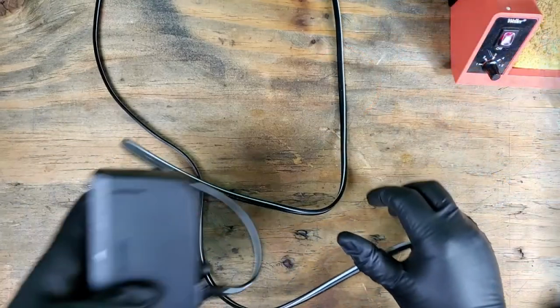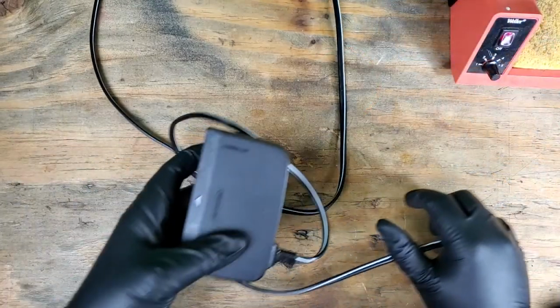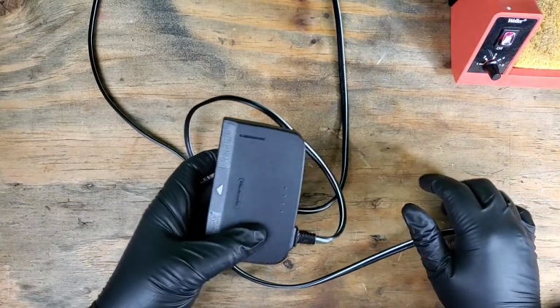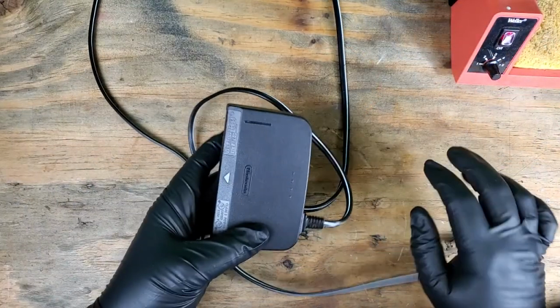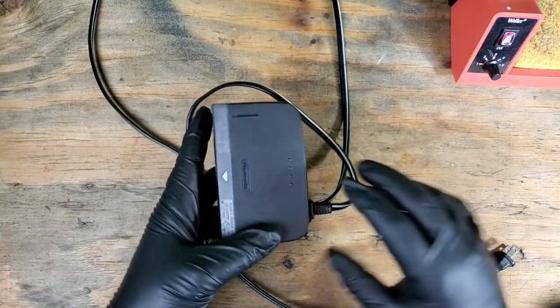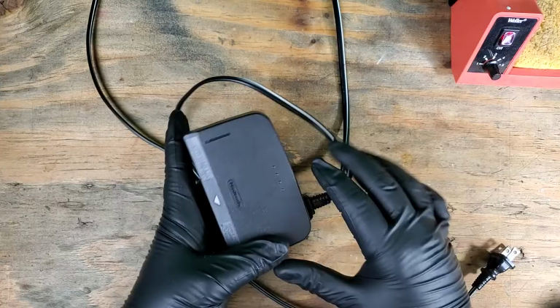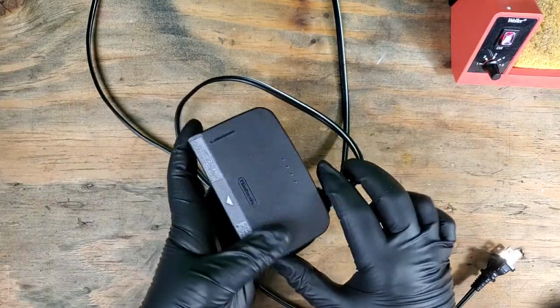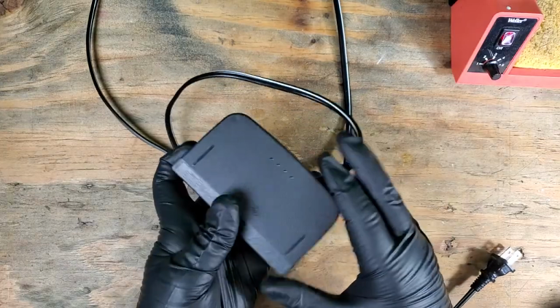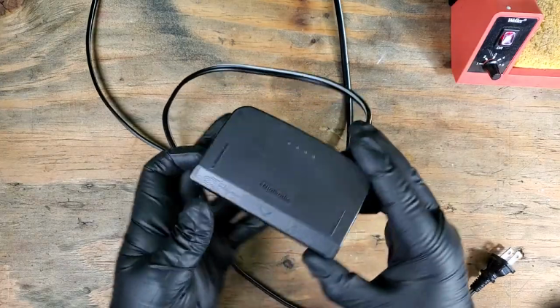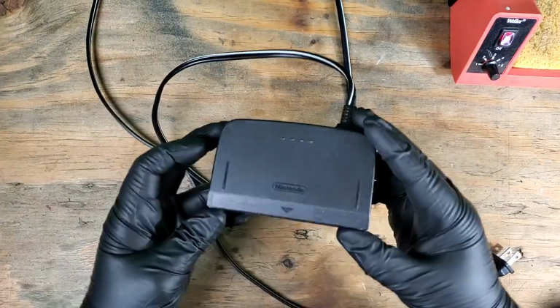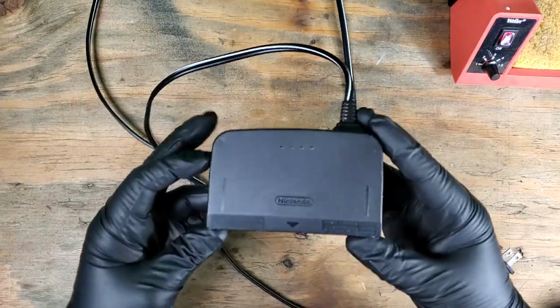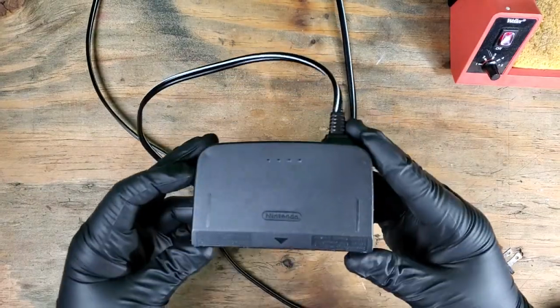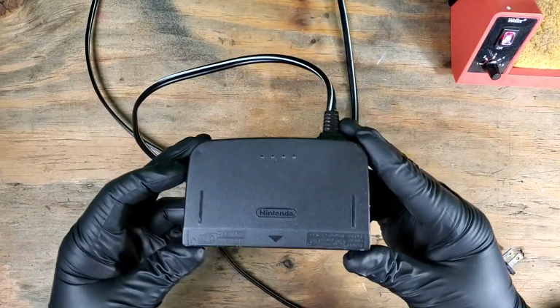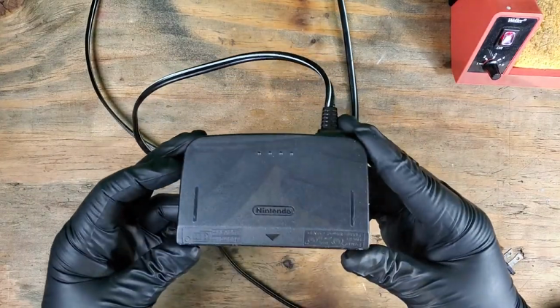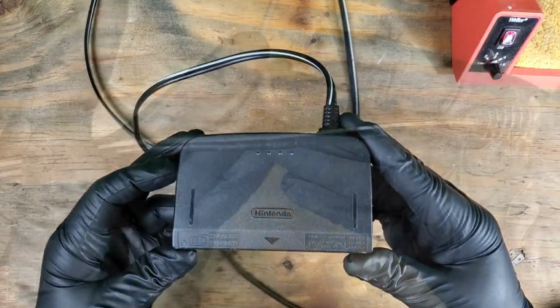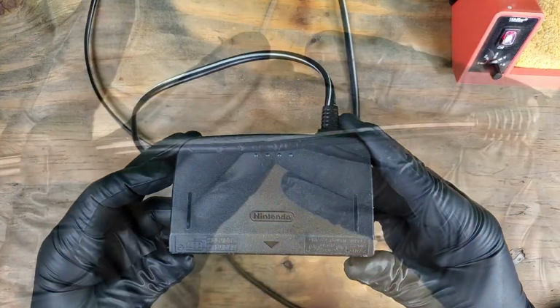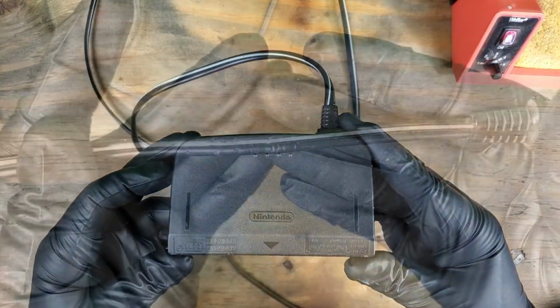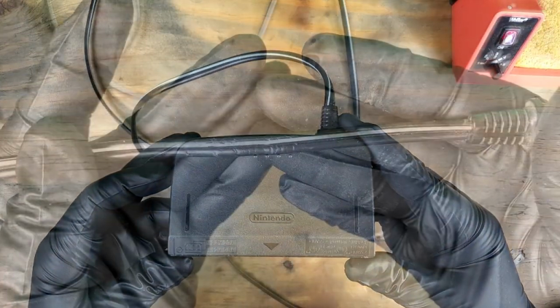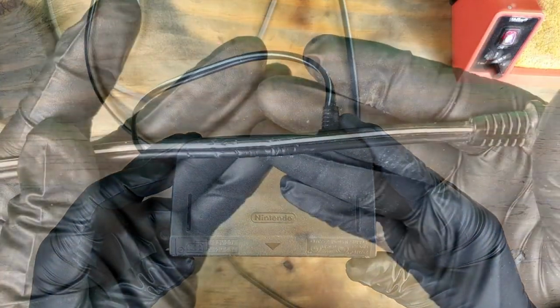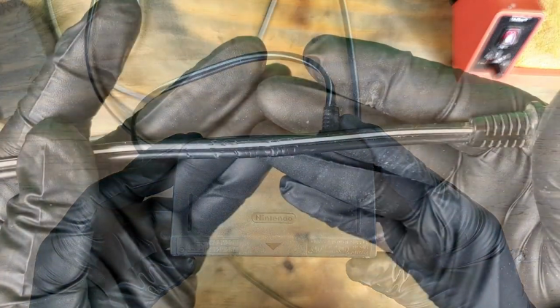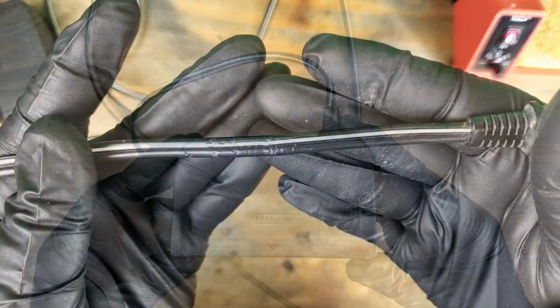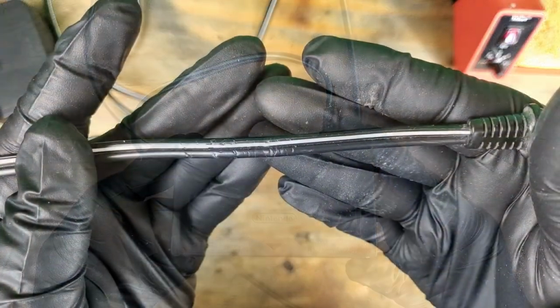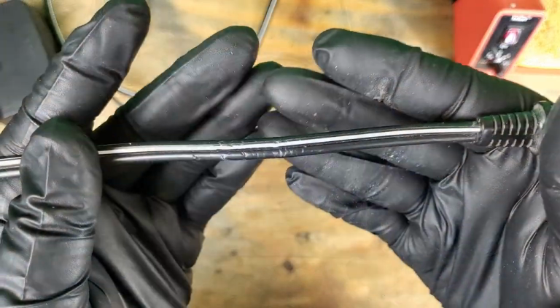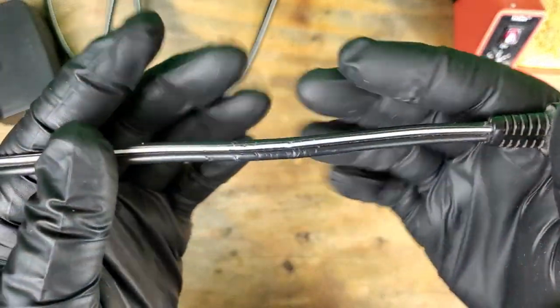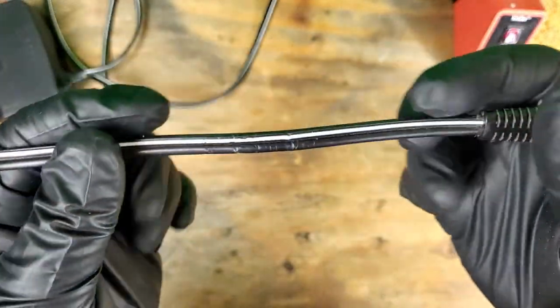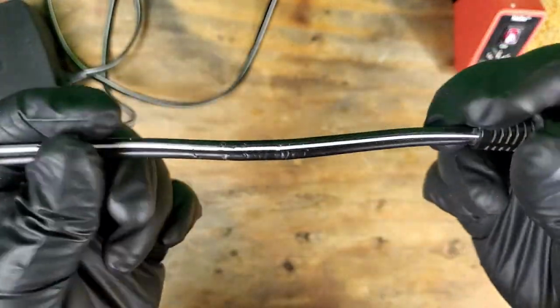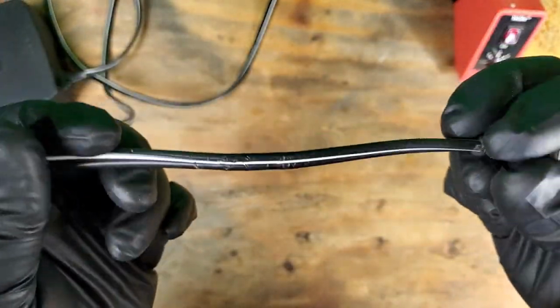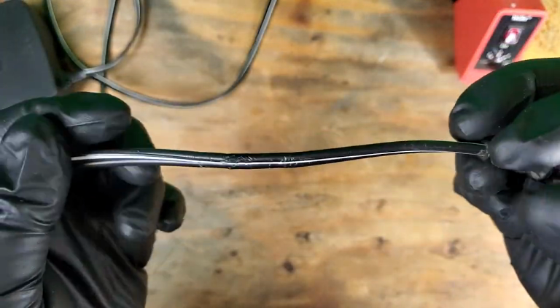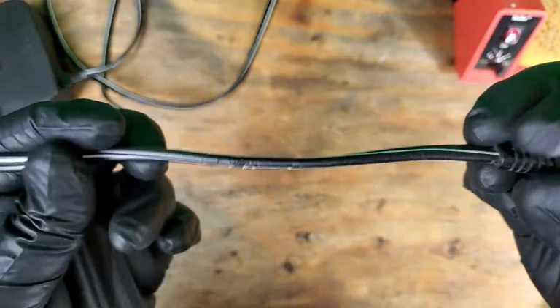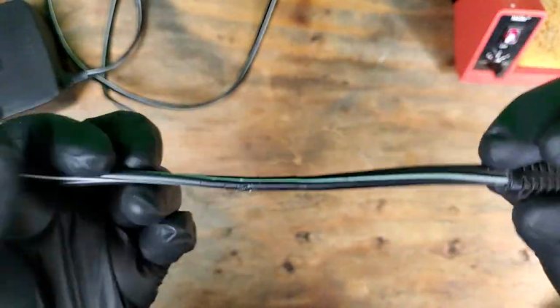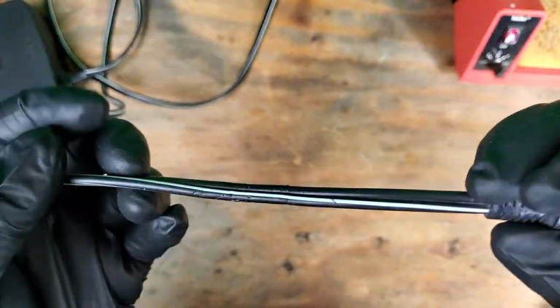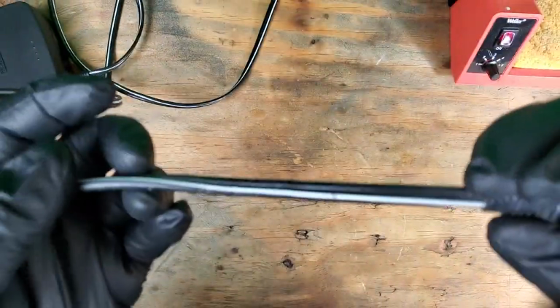This power supply from a previous video does work, but the cord has been chewed on. It's not that bad, but I don't trust it.